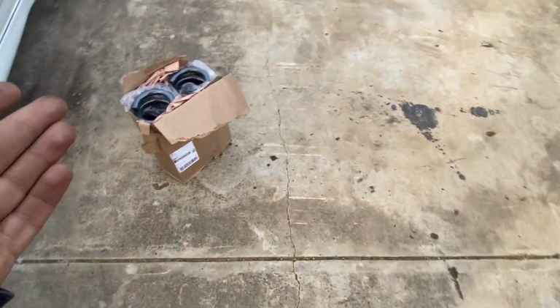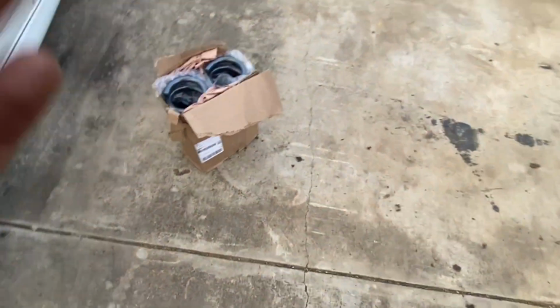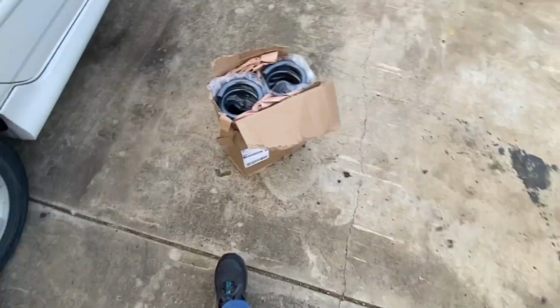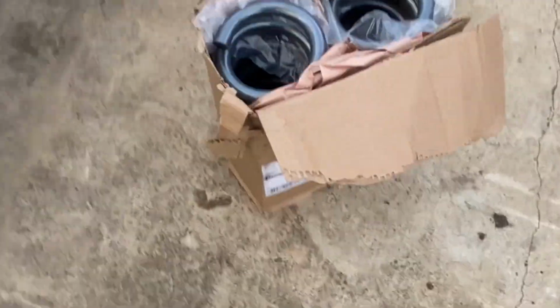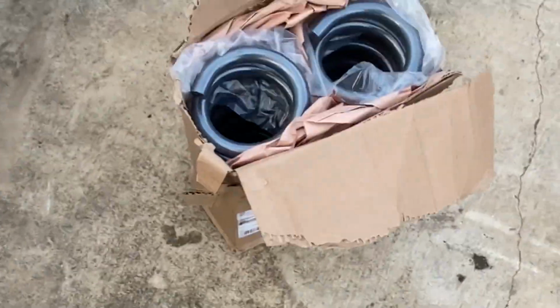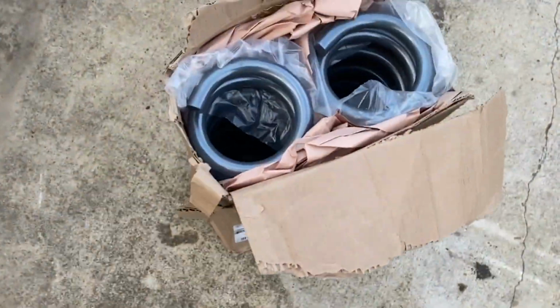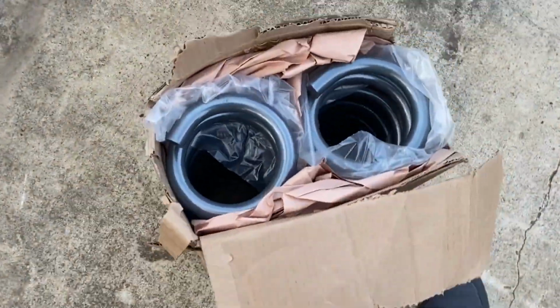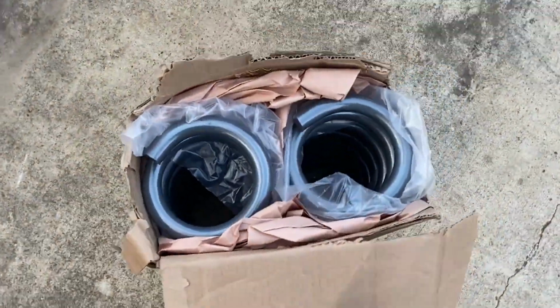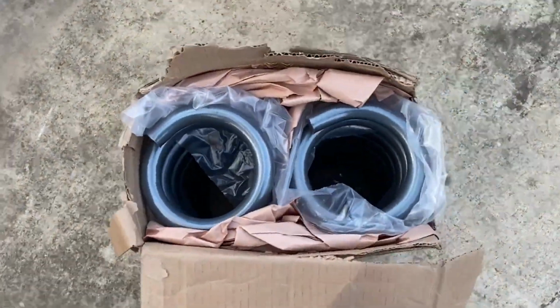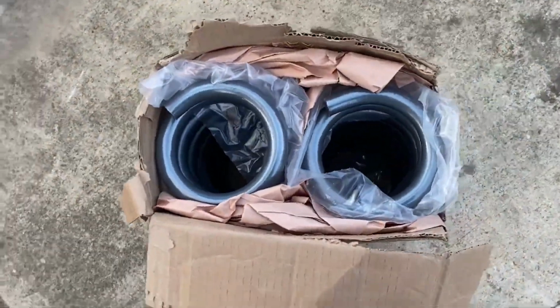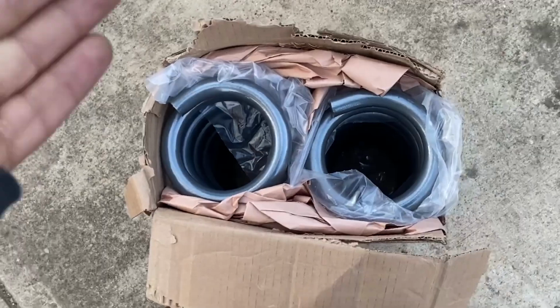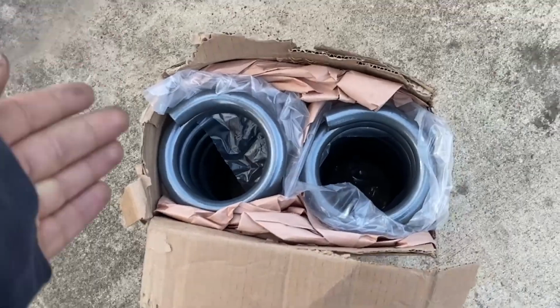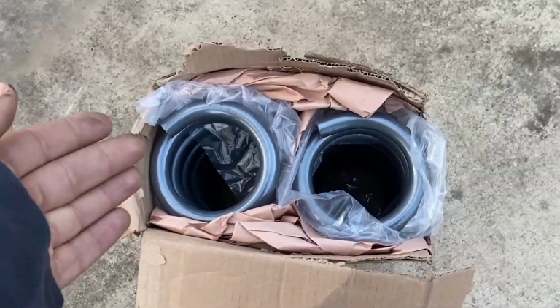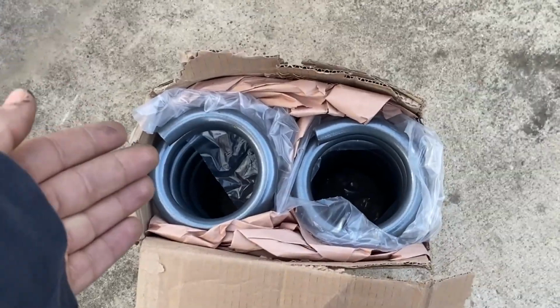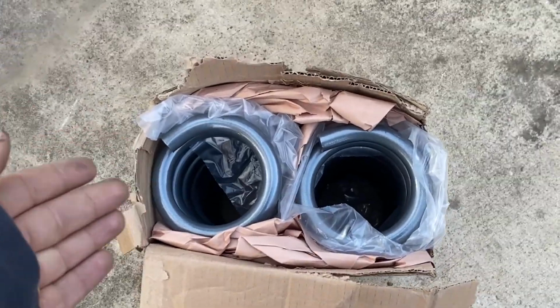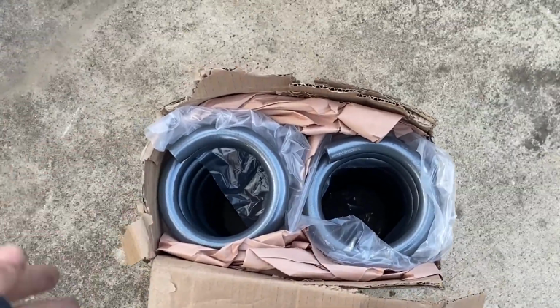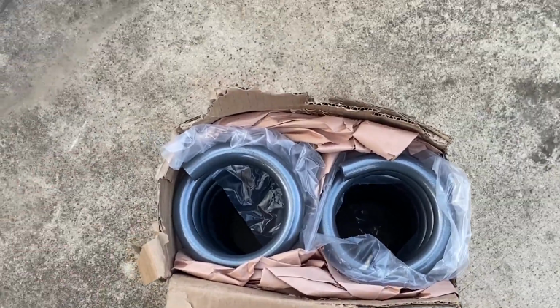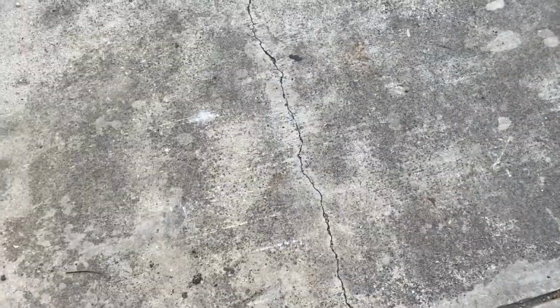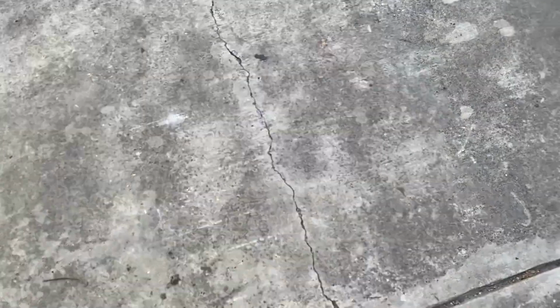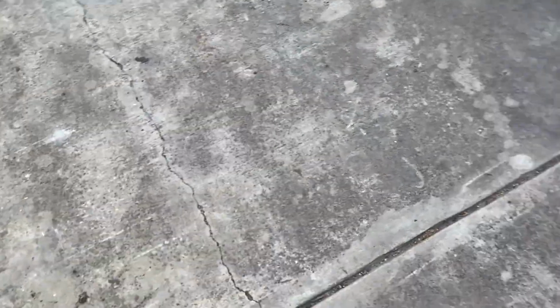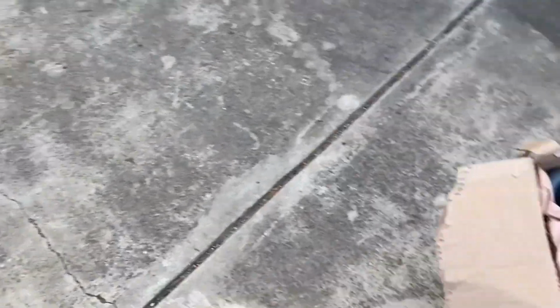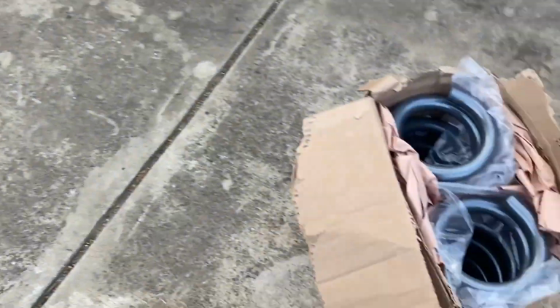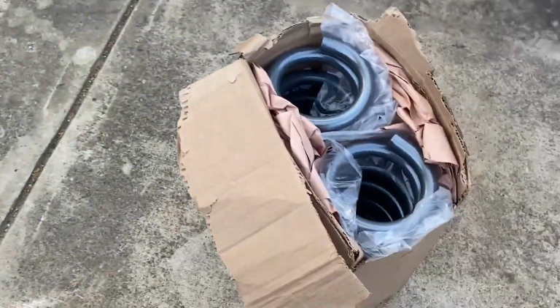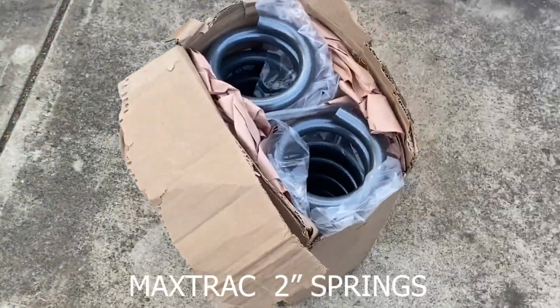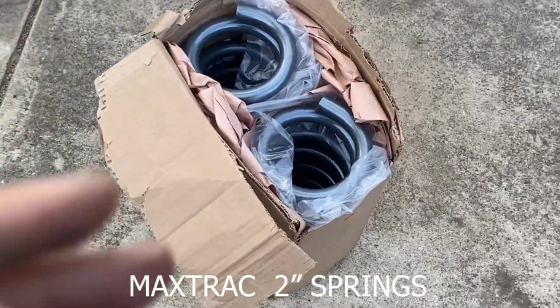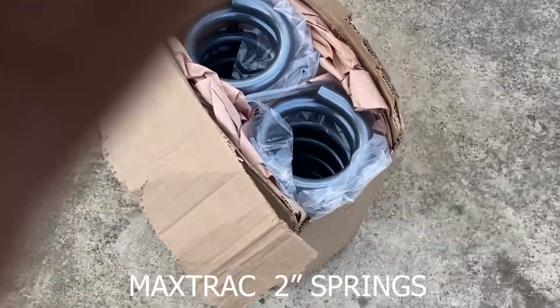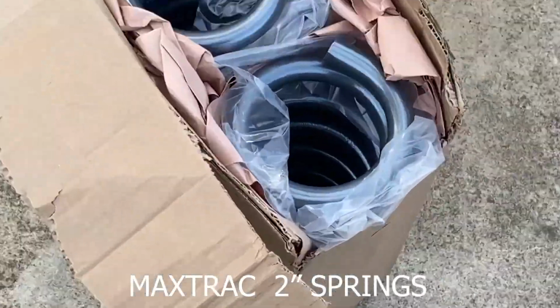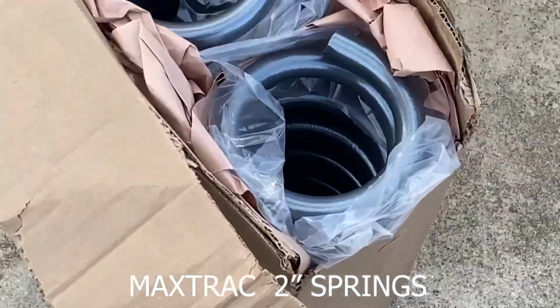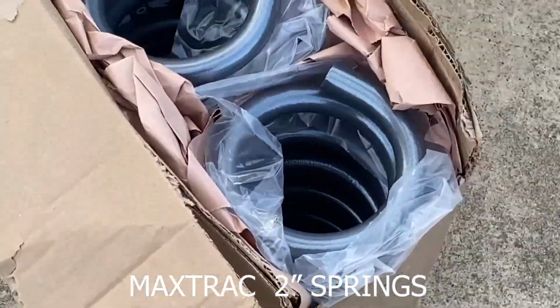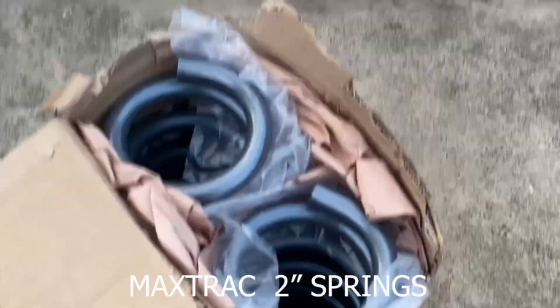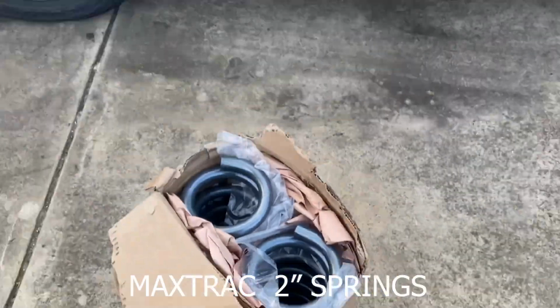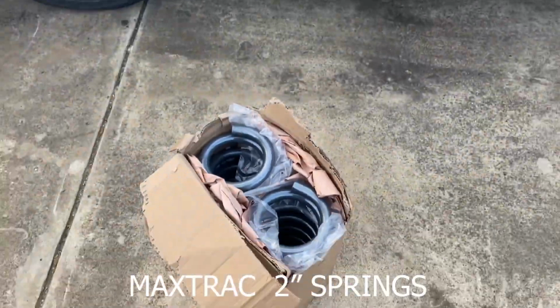What I will be doing is installing these two-inch lift springs for the max track.